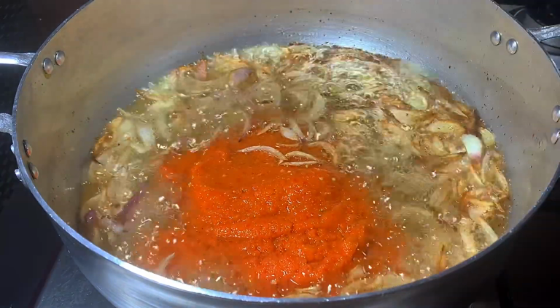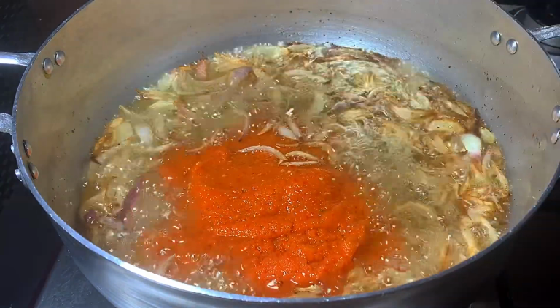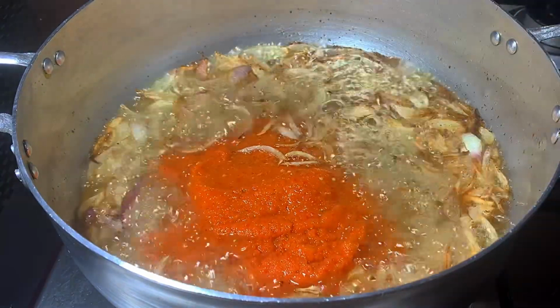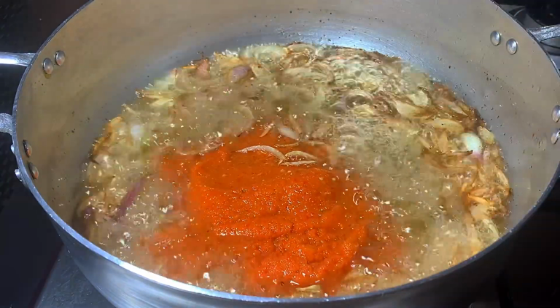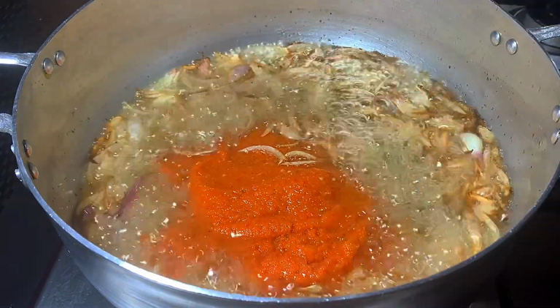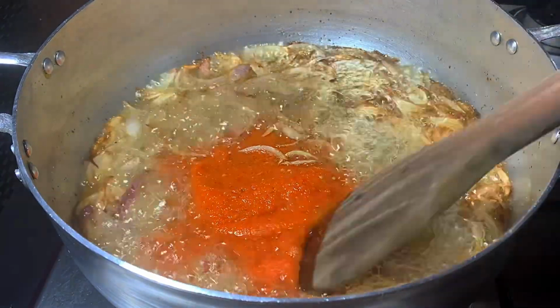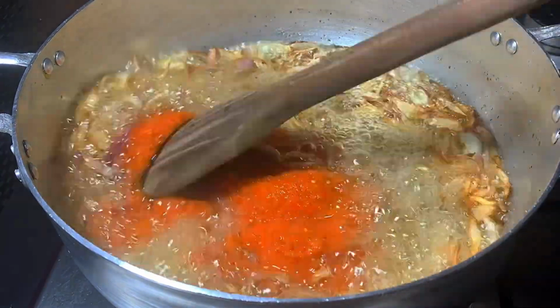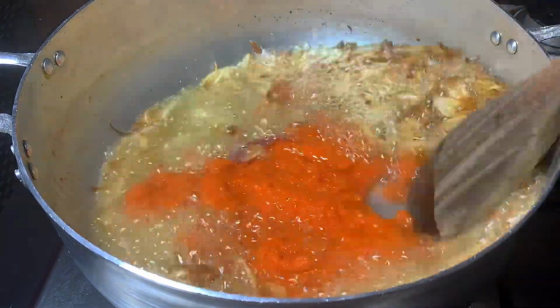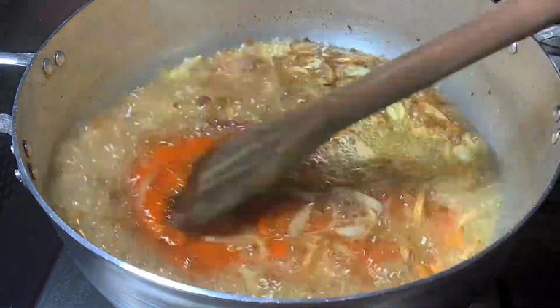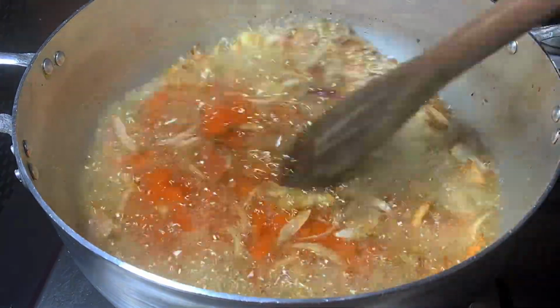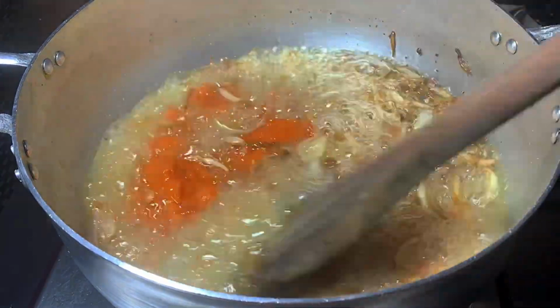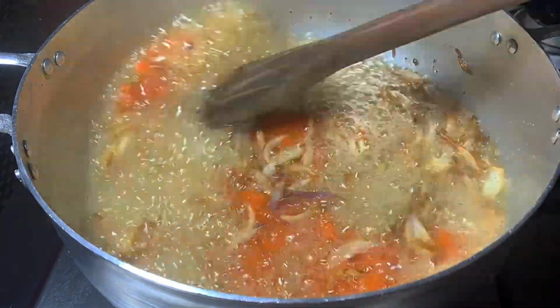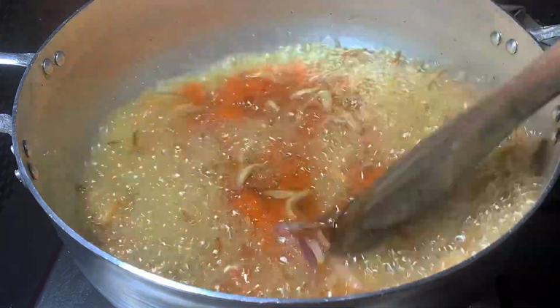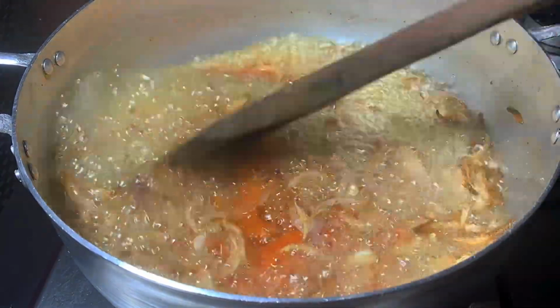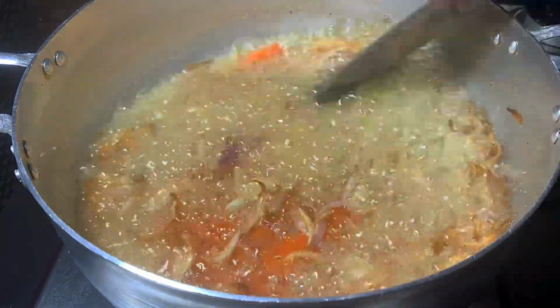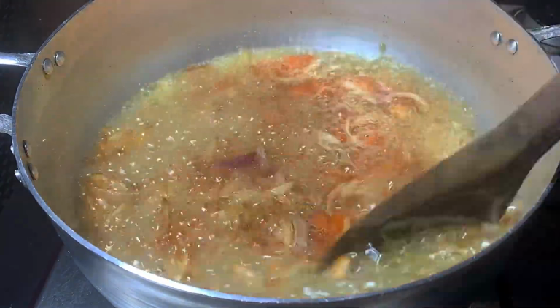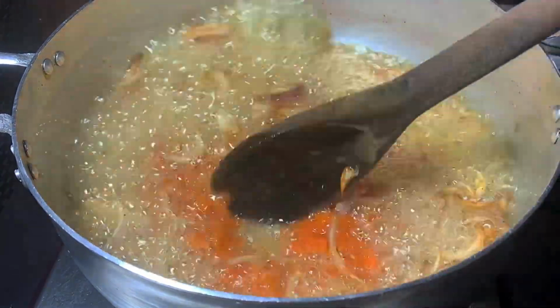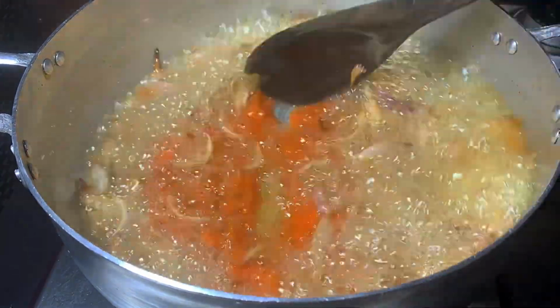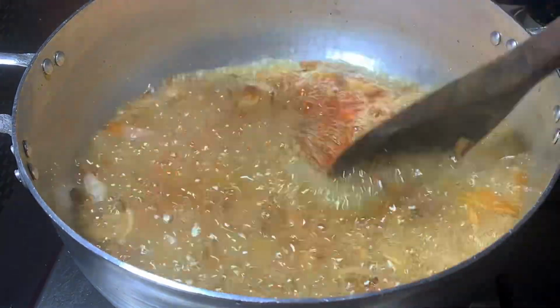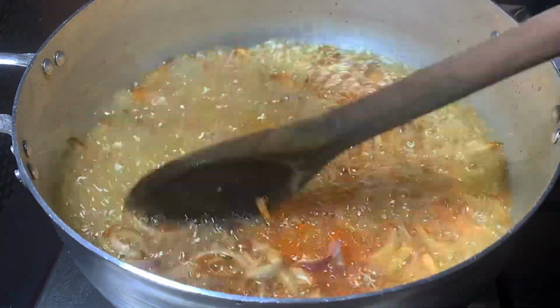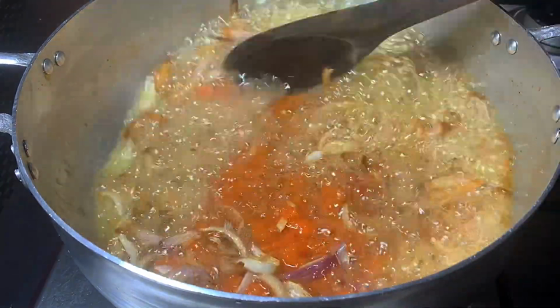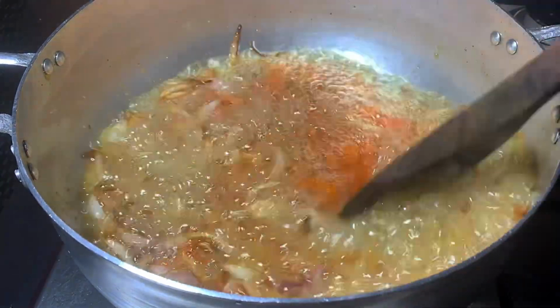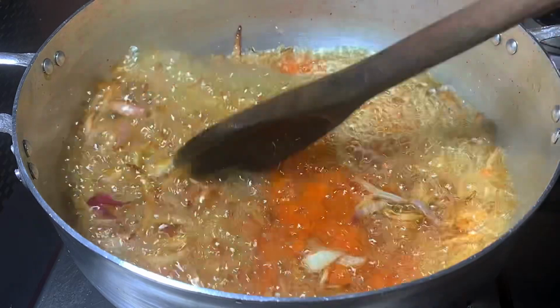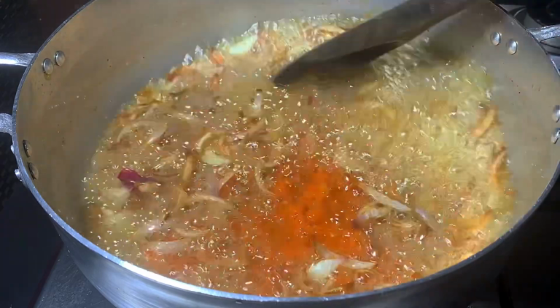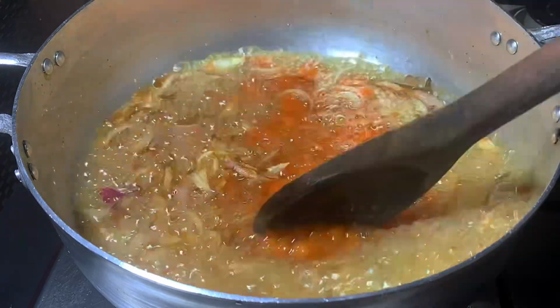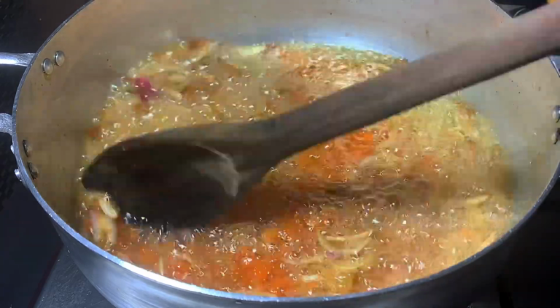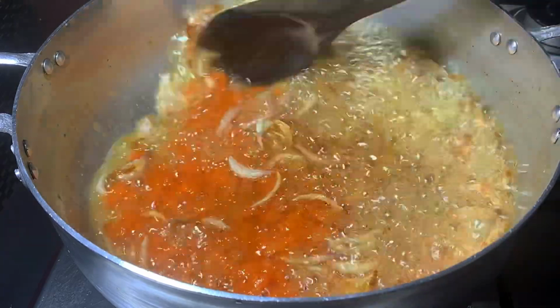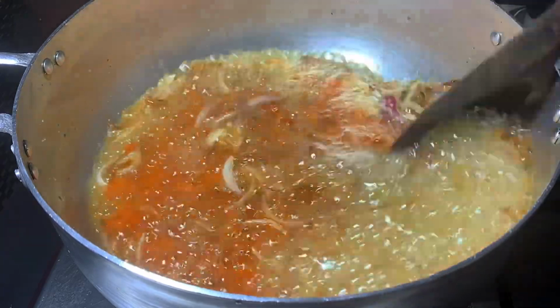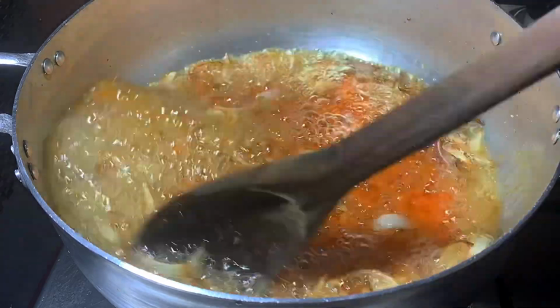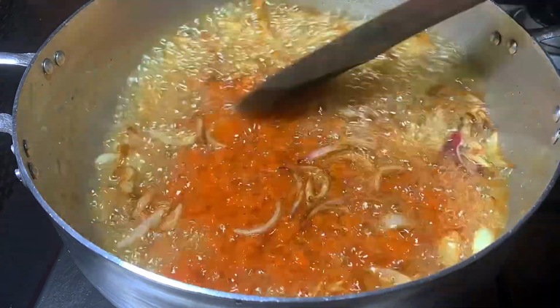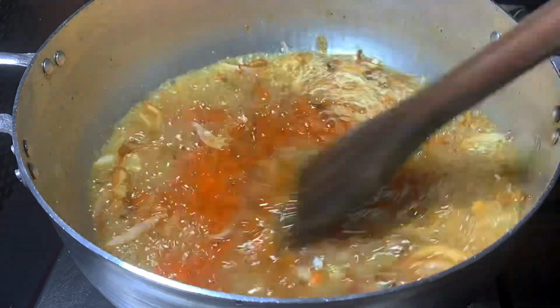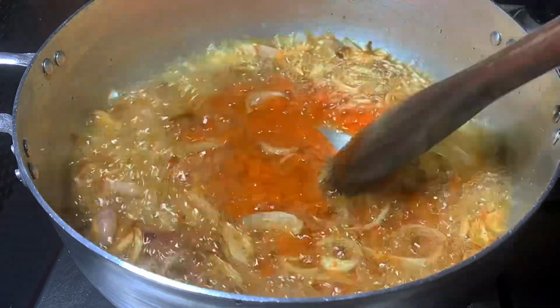I'm going to use this pepper mix. The pepper mix is a little bit of salt.